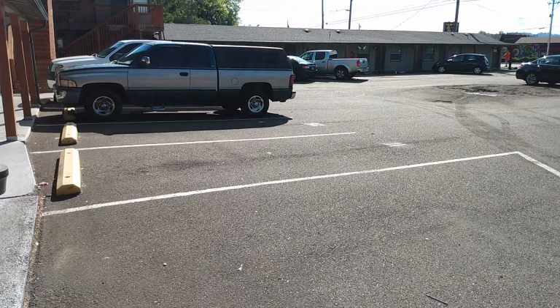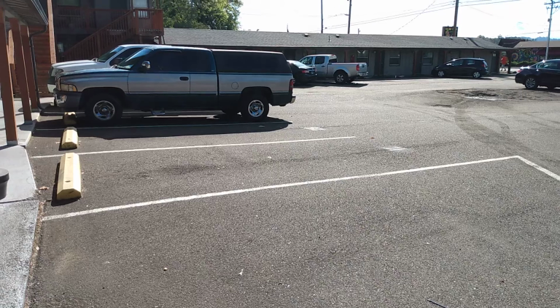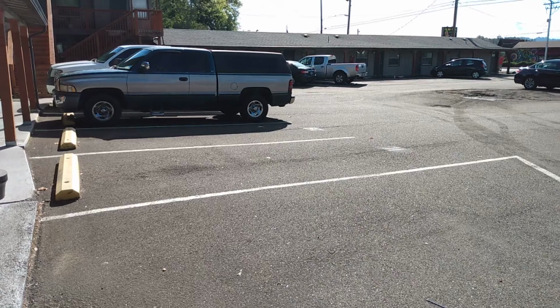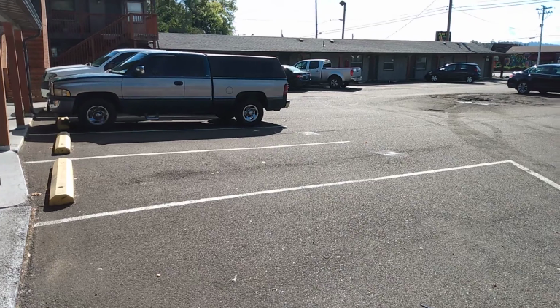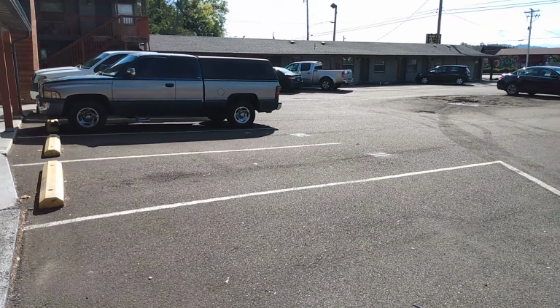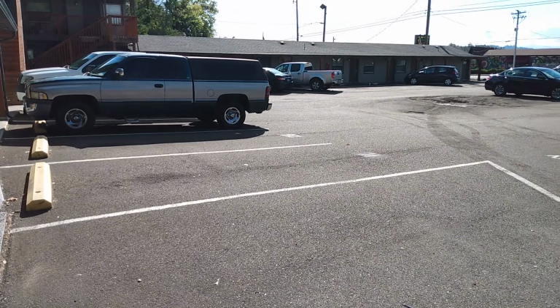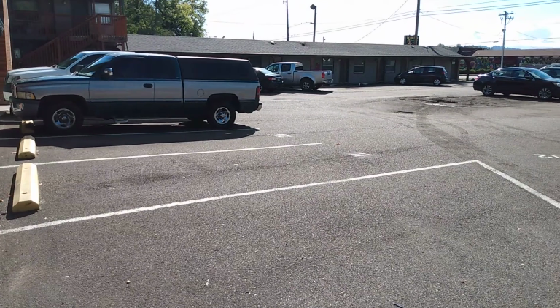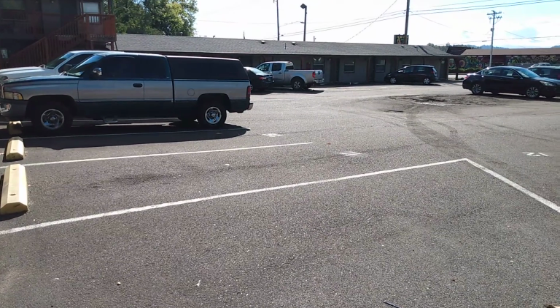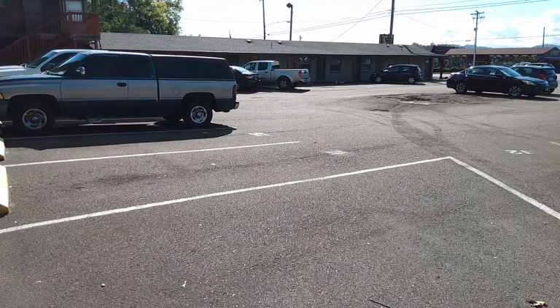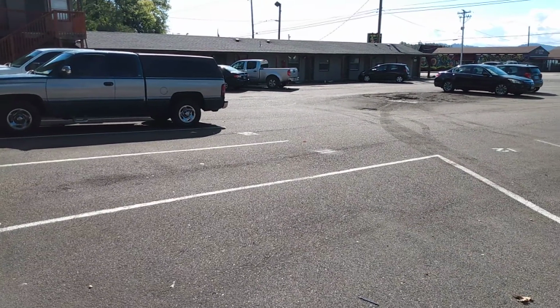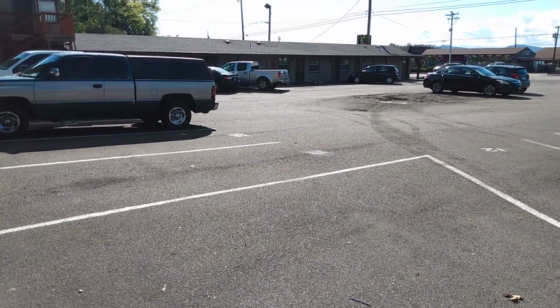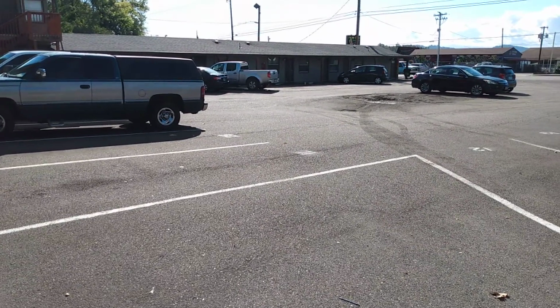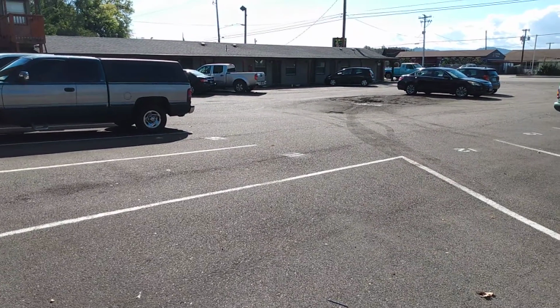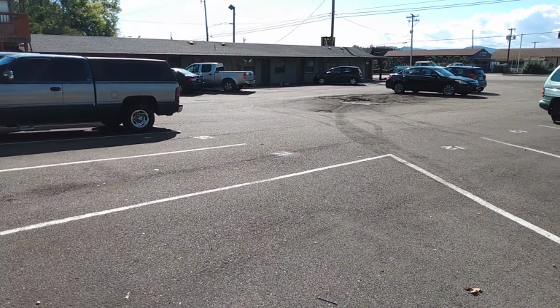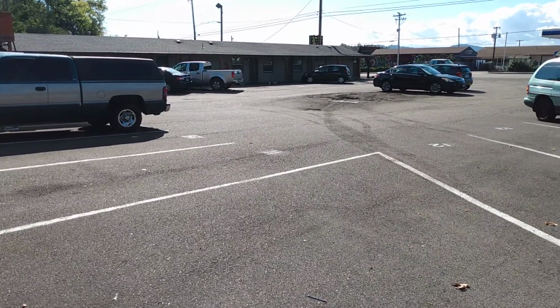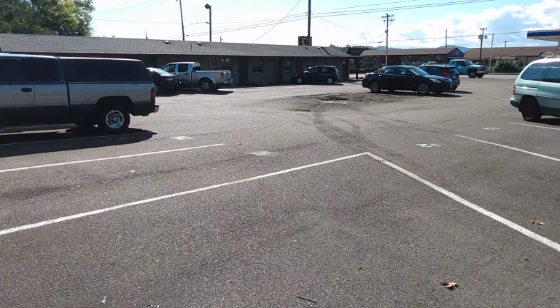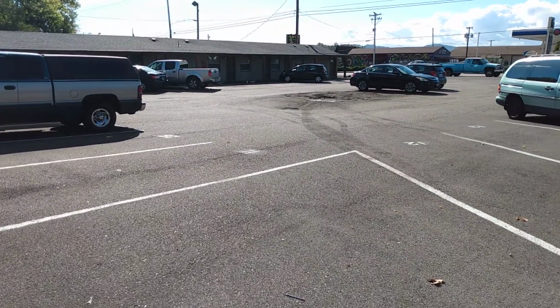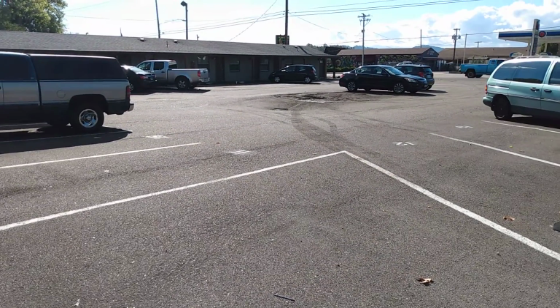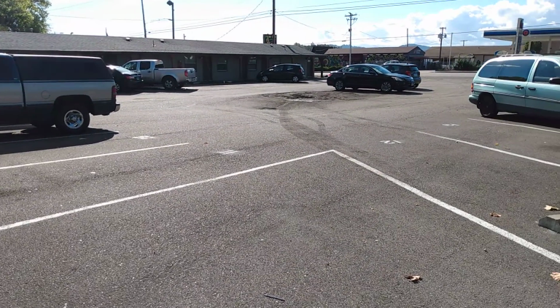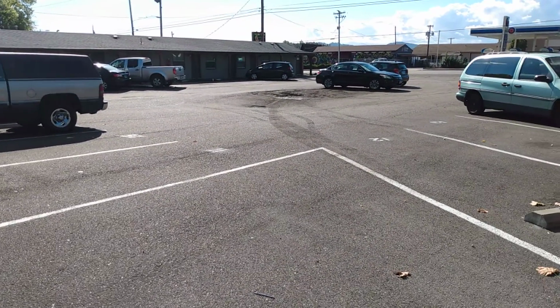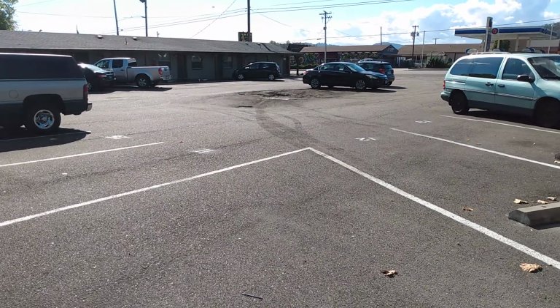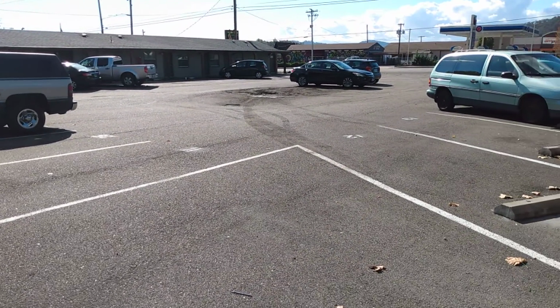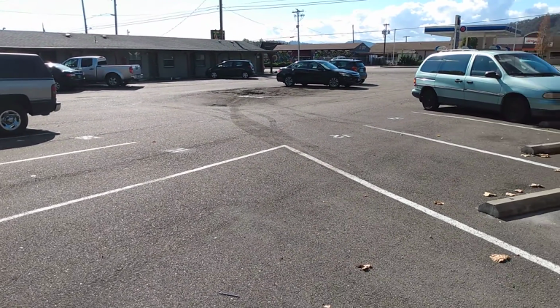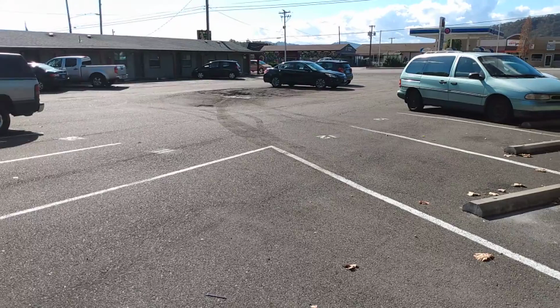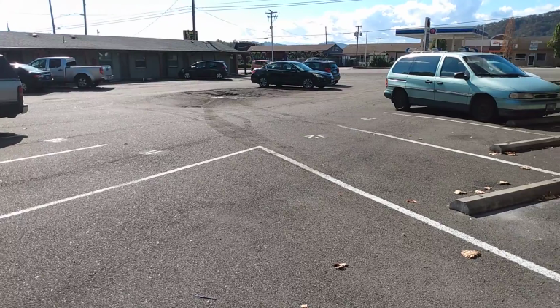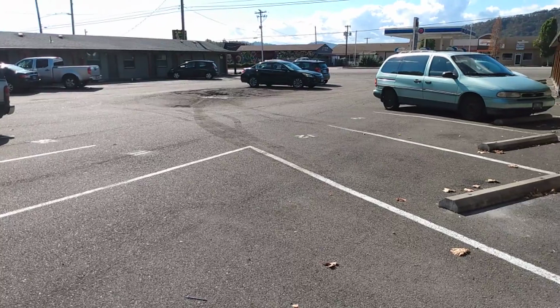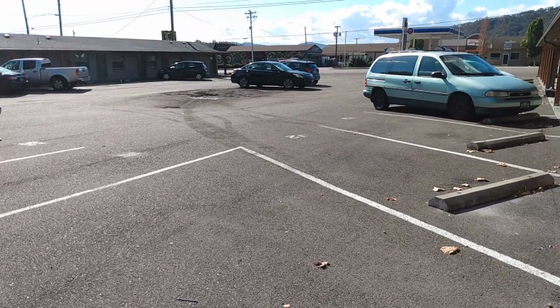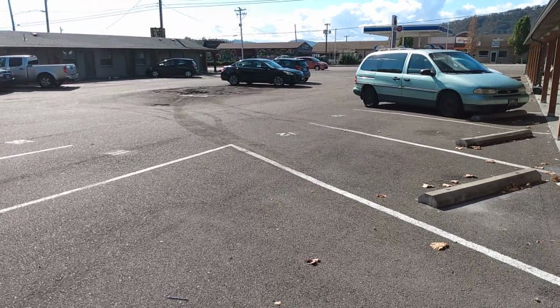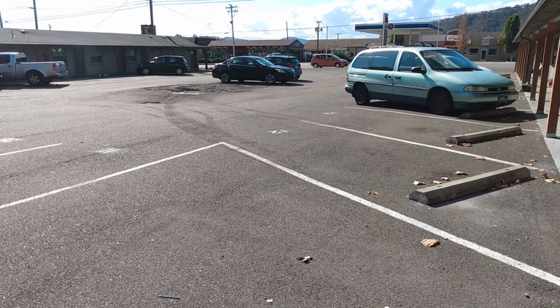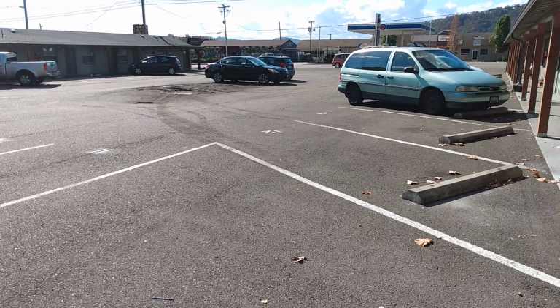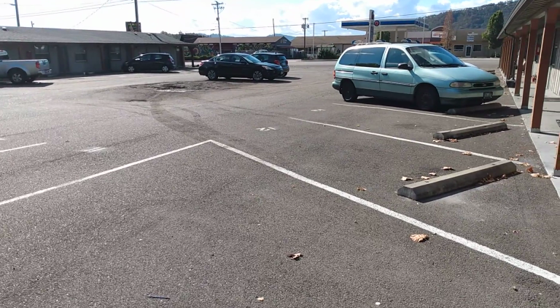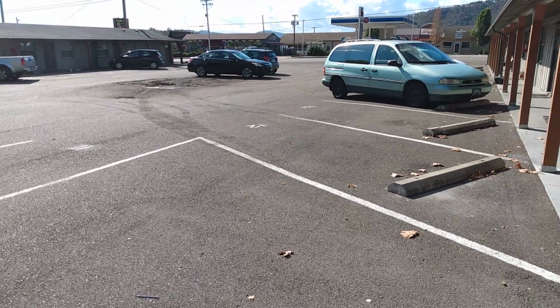Hi, it's Jesse with Pioneer Property Management. Today we're at 2541 Stevens in Rosenberg, Oregon, Number 13.